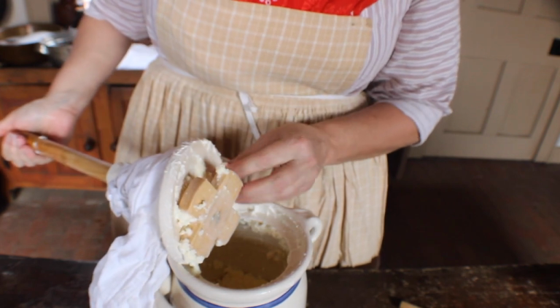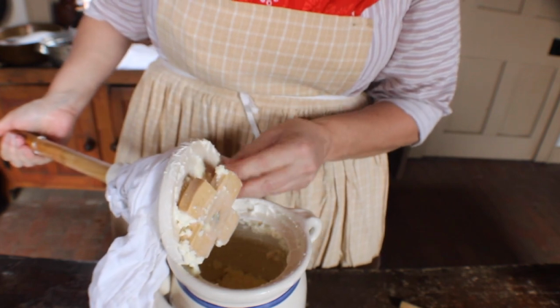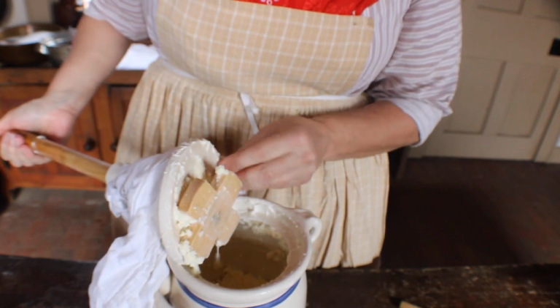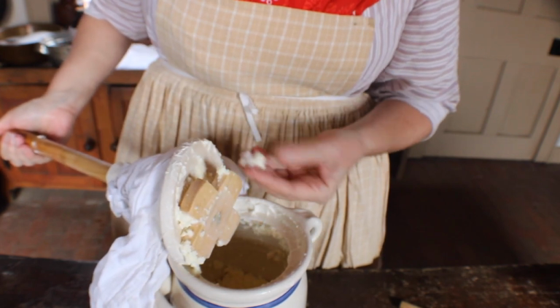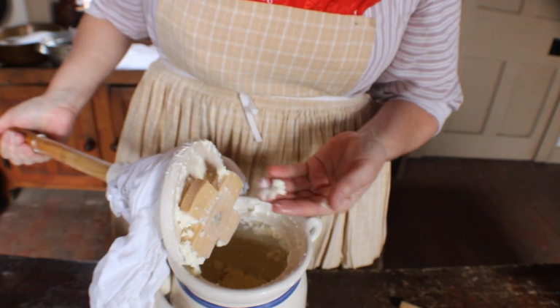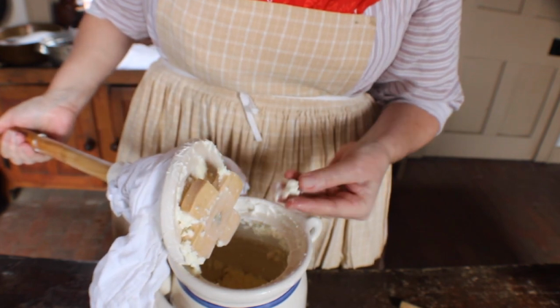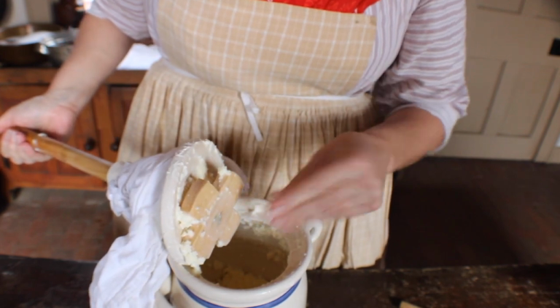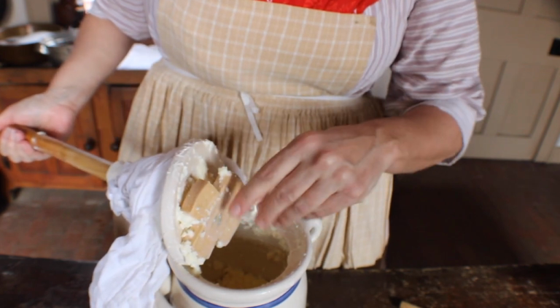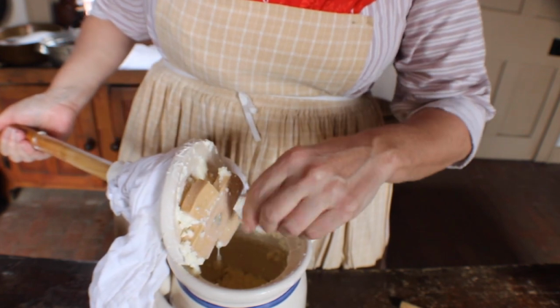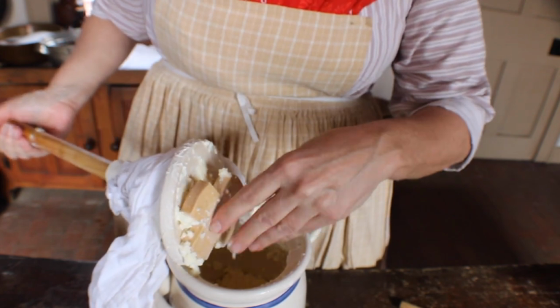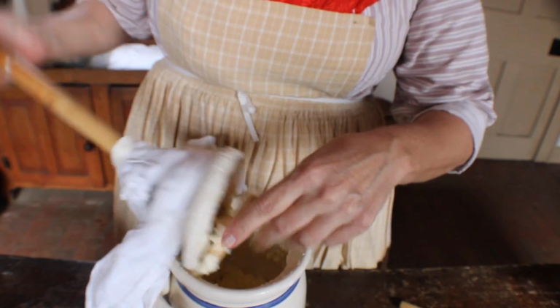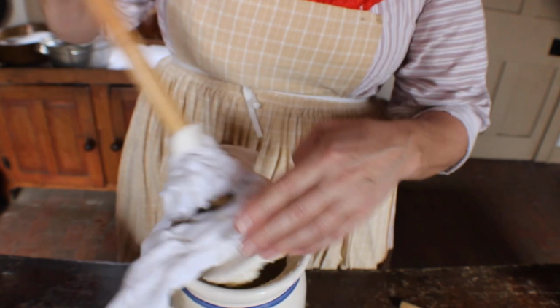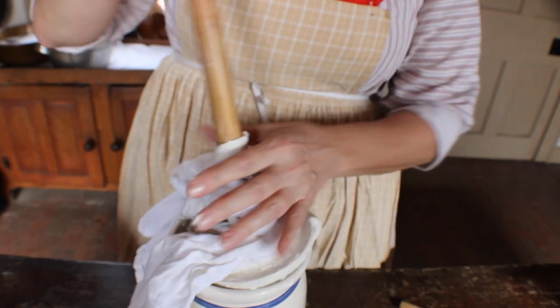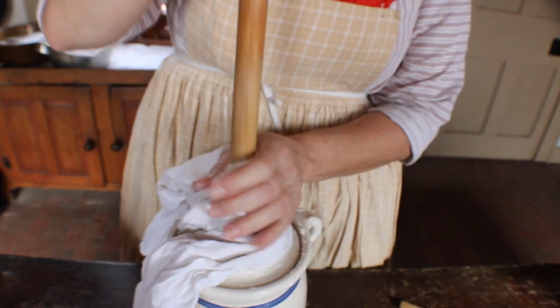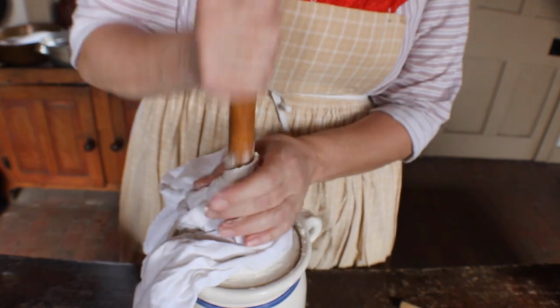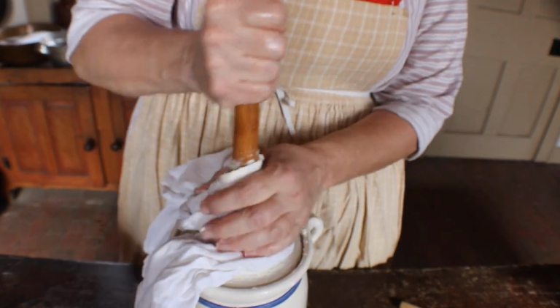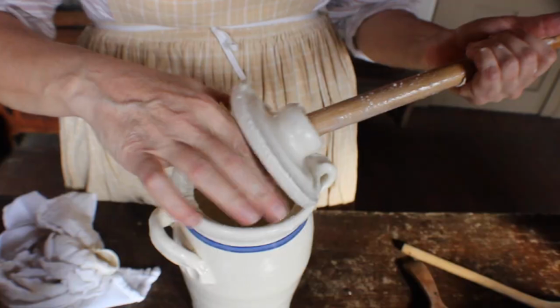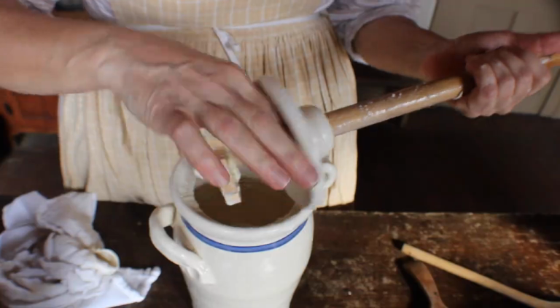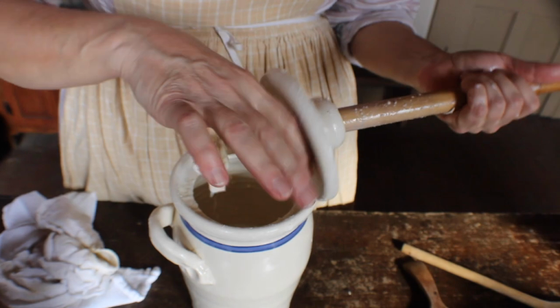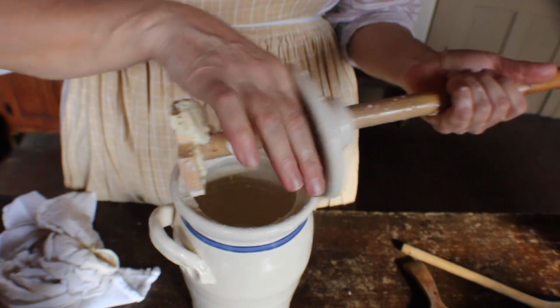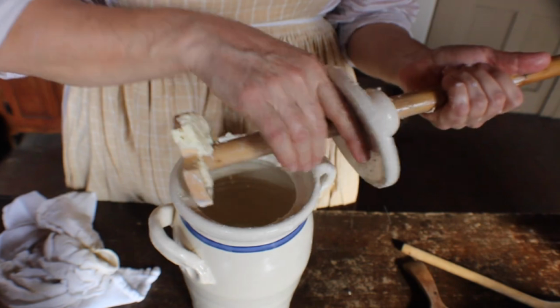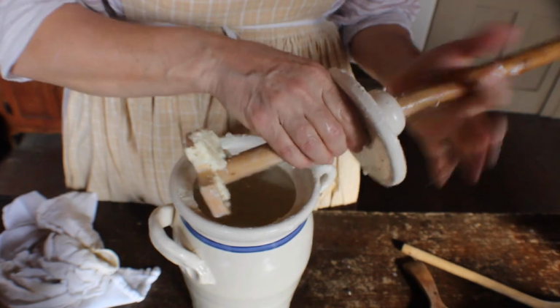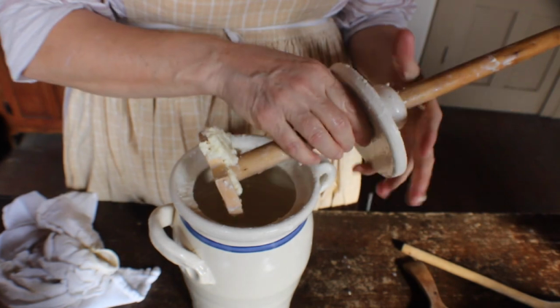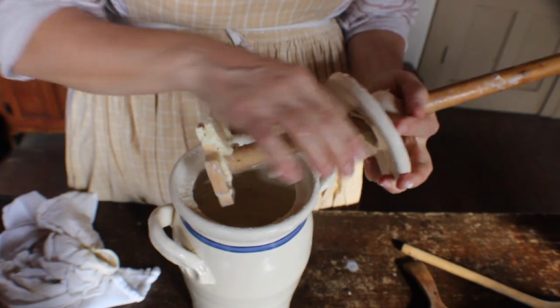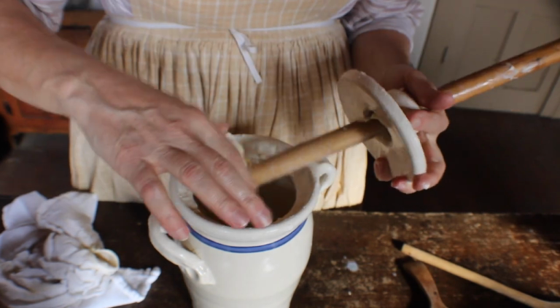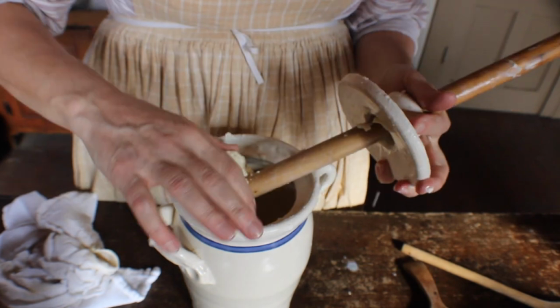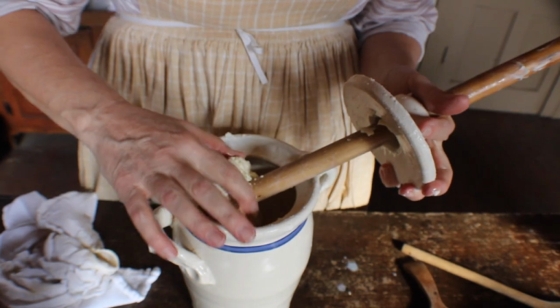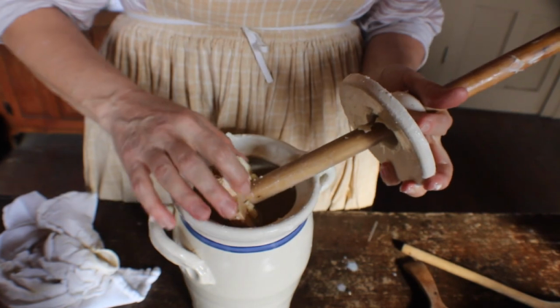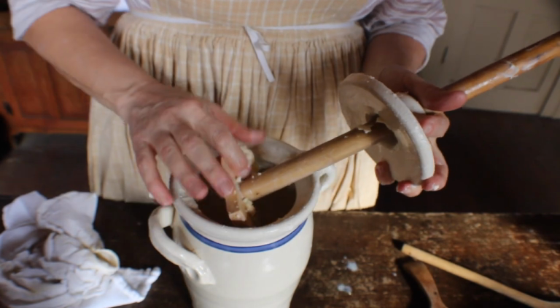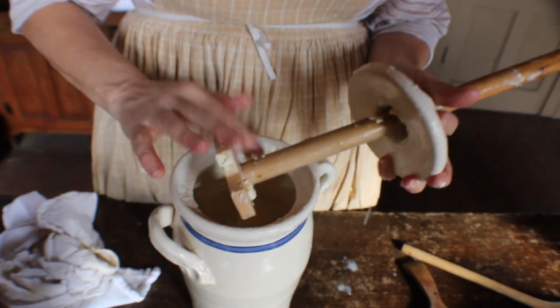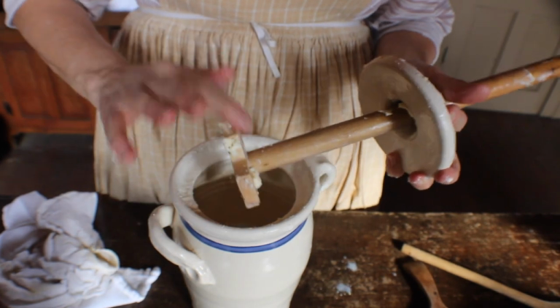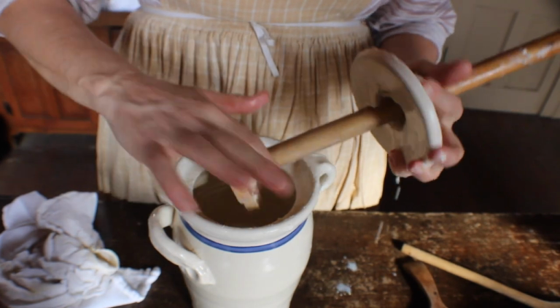When this happens, it will be more difficult to move the handle. Once the butter has reached this point, the churning is done.